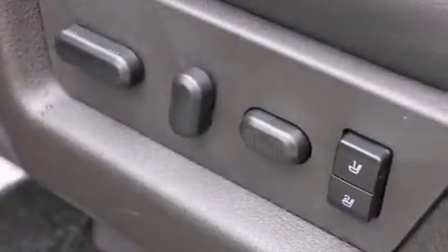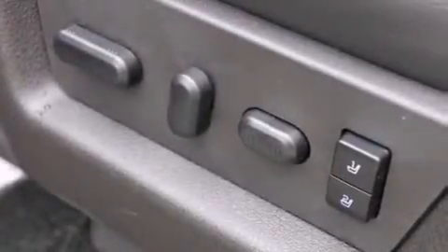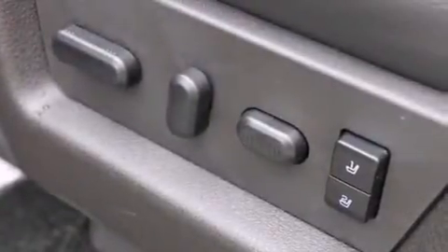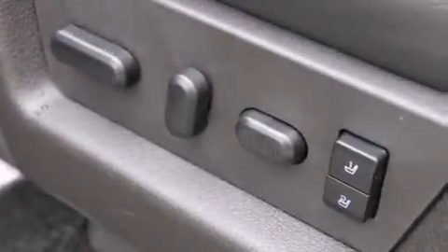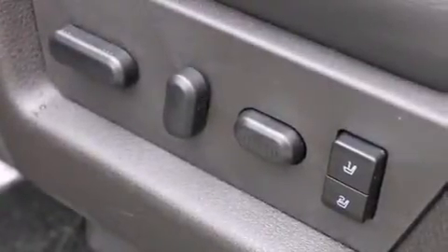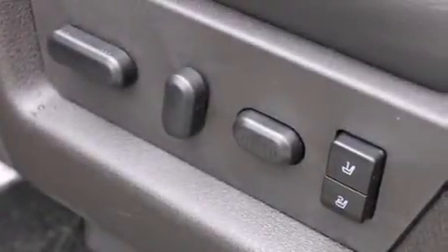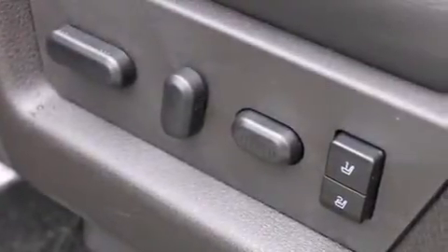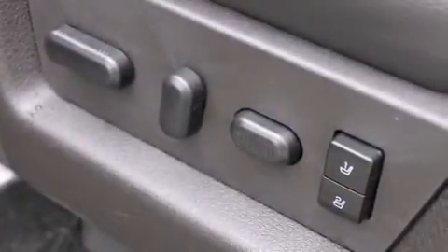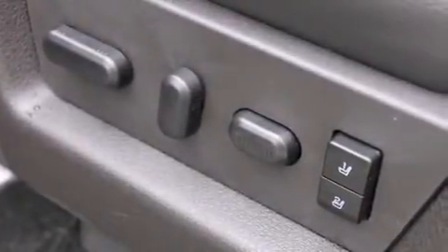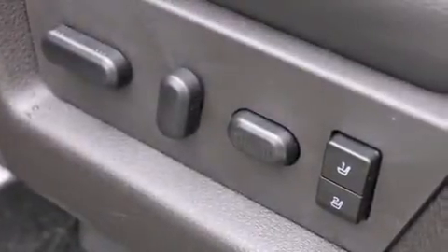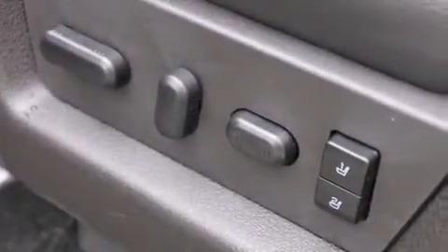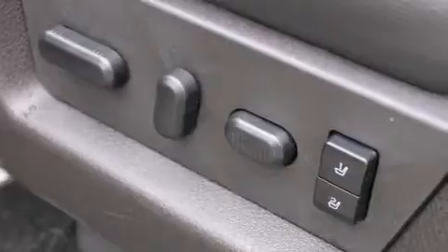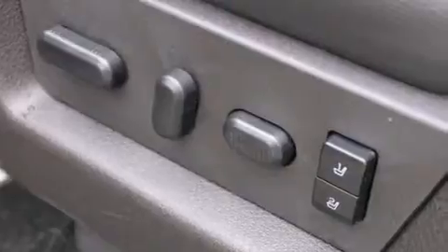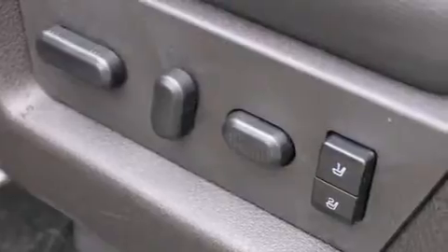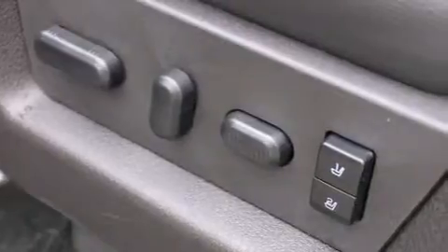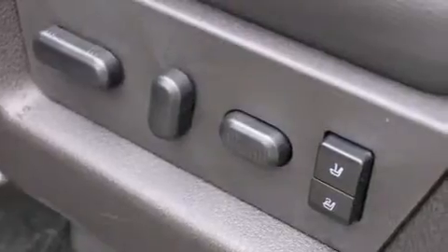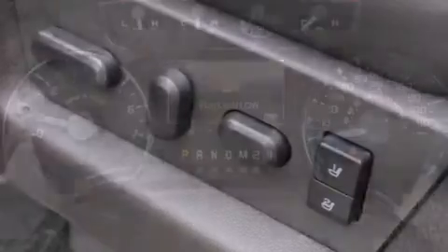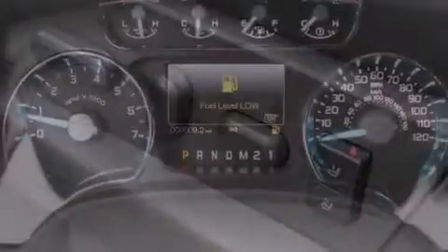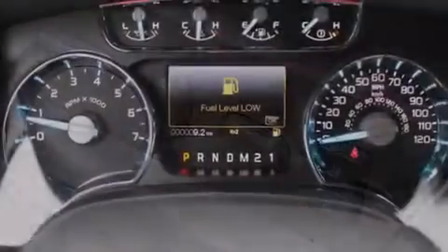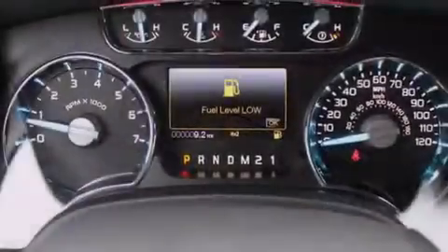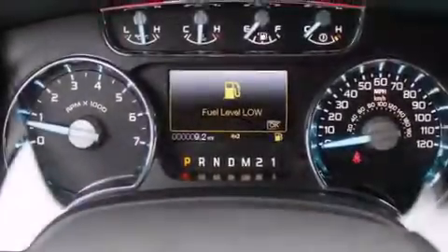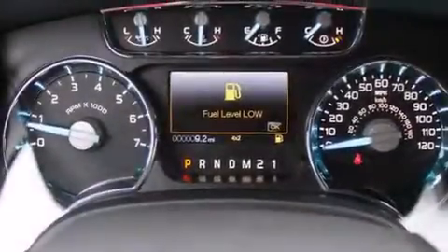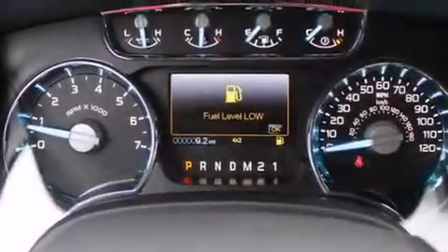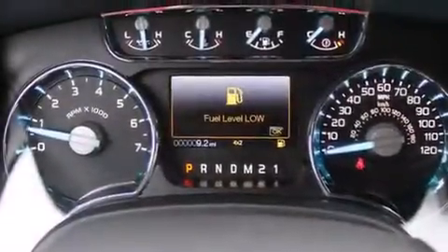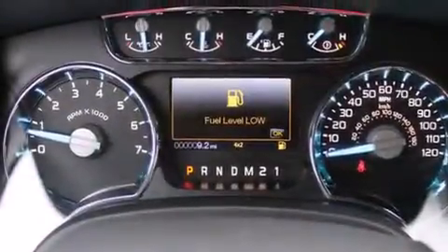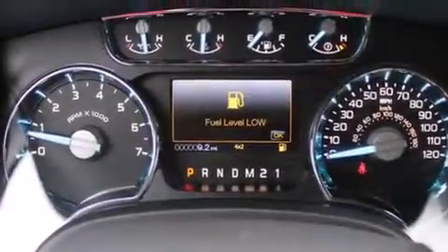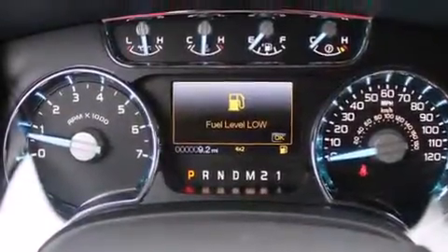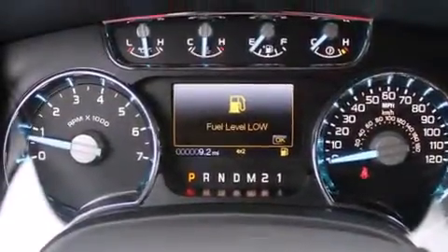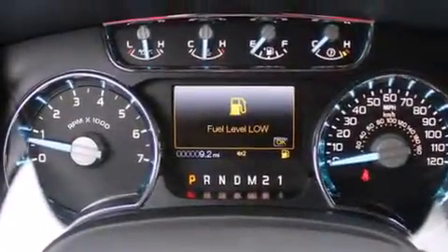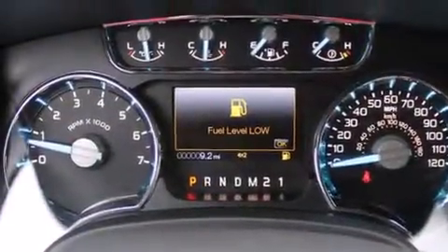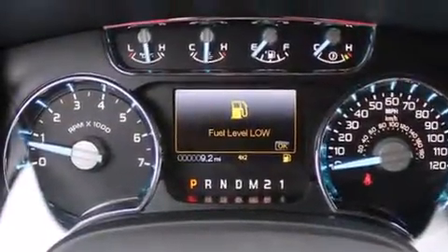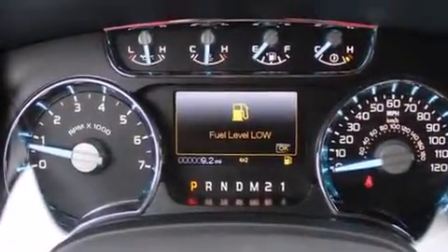Full-power accessories, a rear window defroster, a keyless entry system, and alloy wheels.